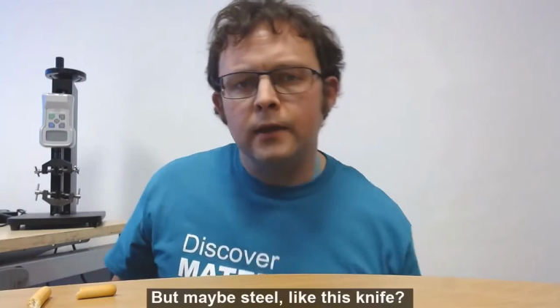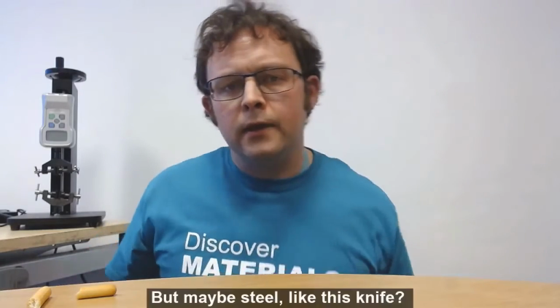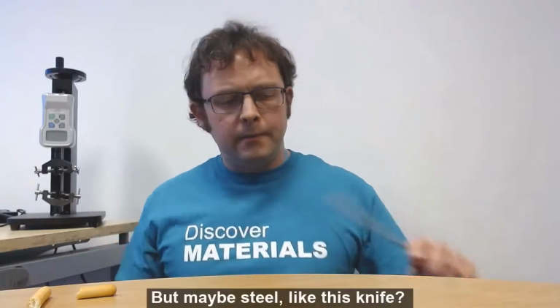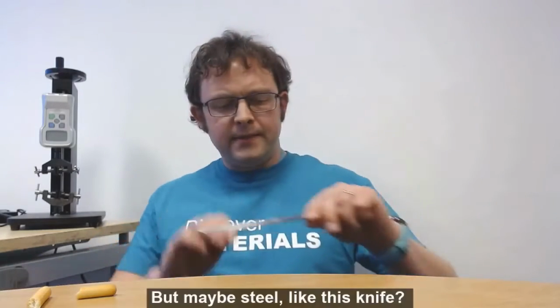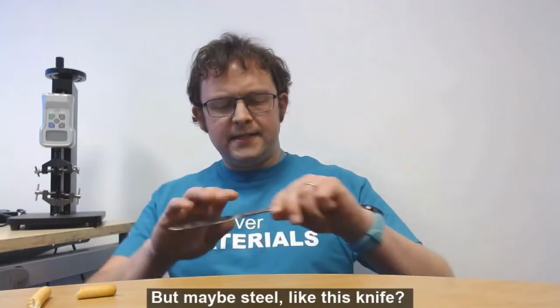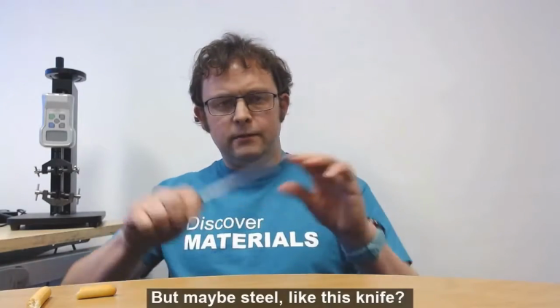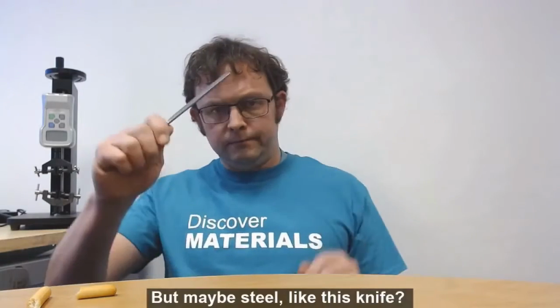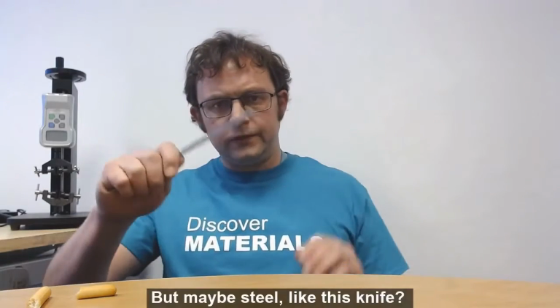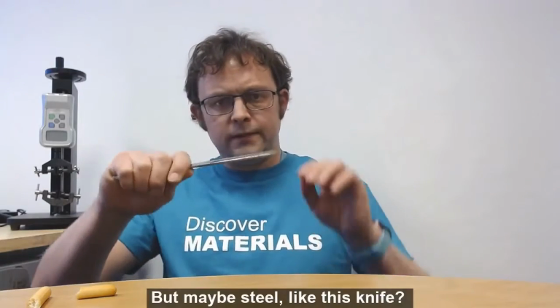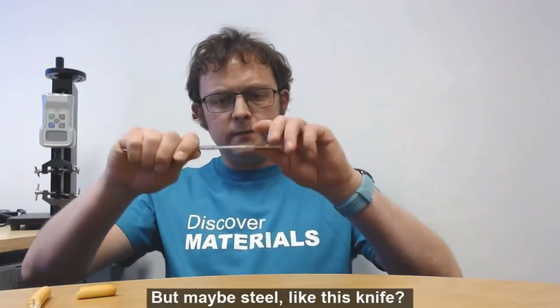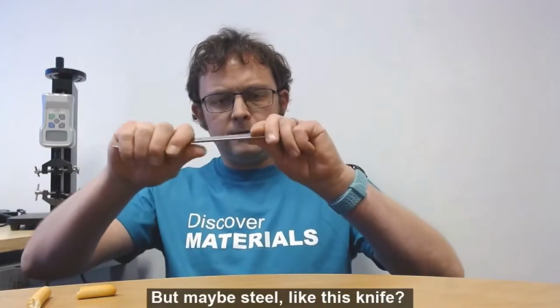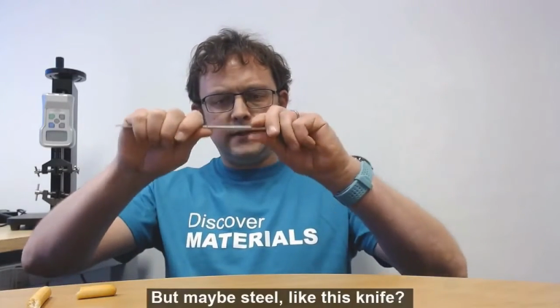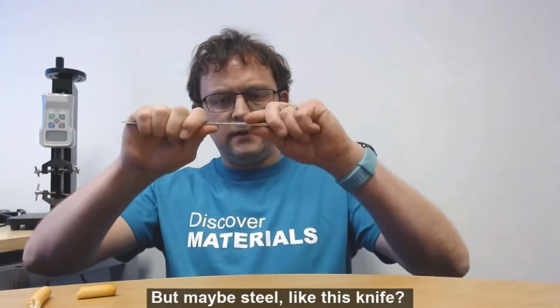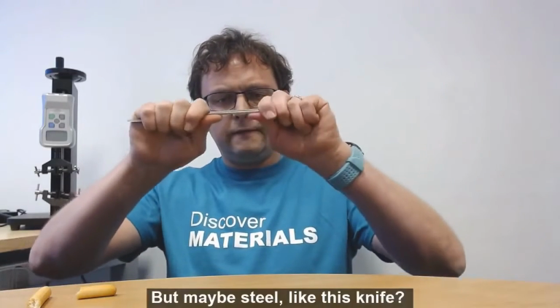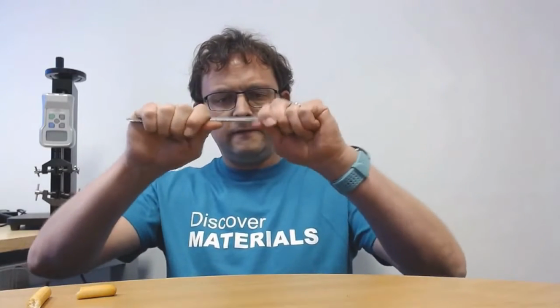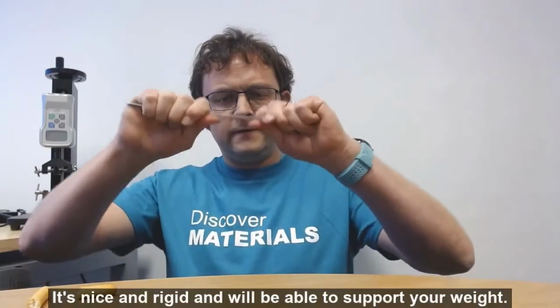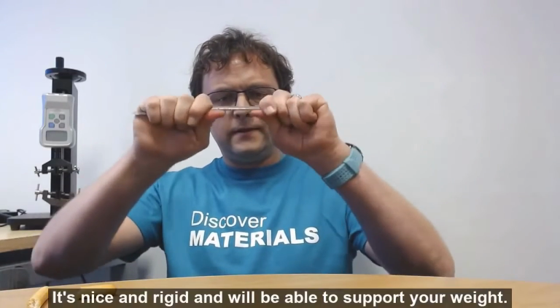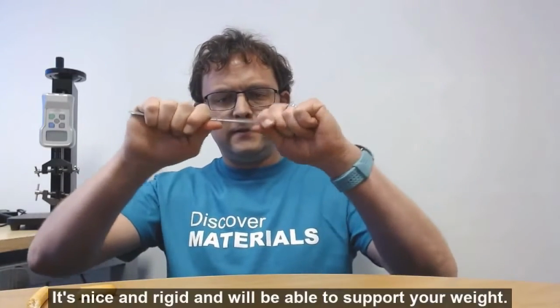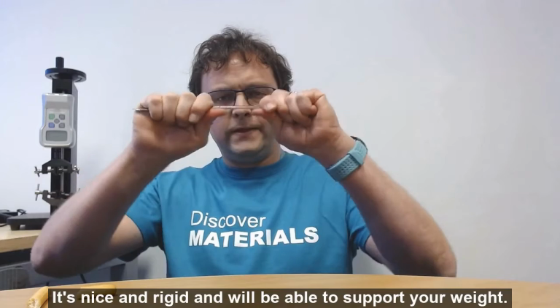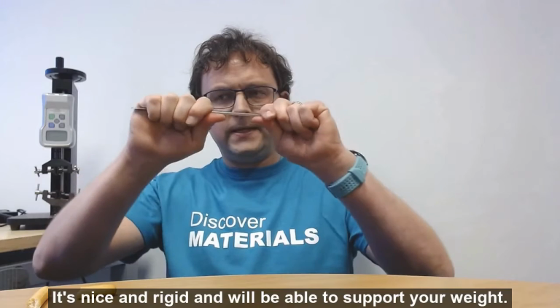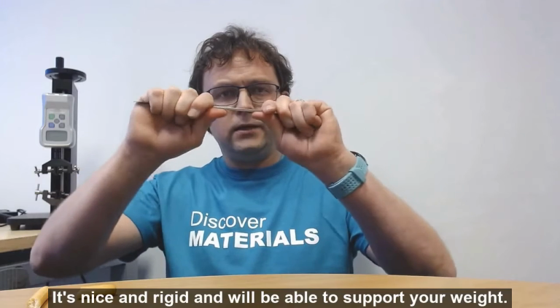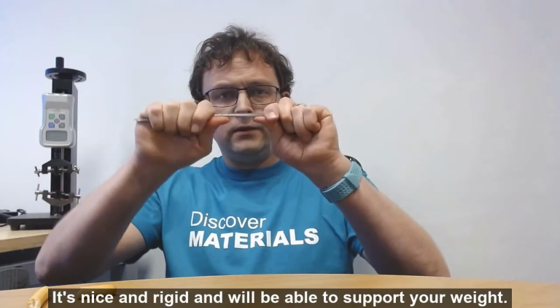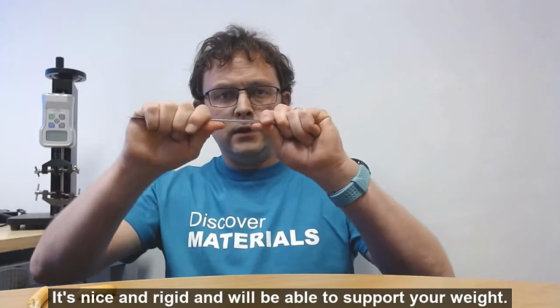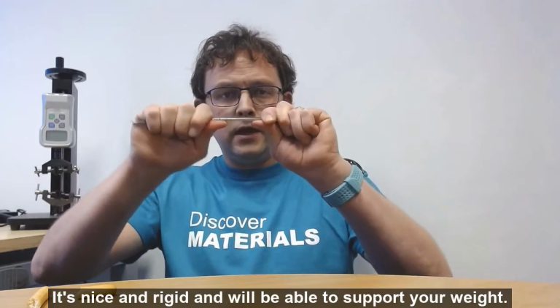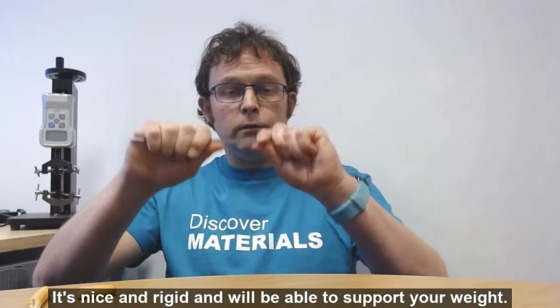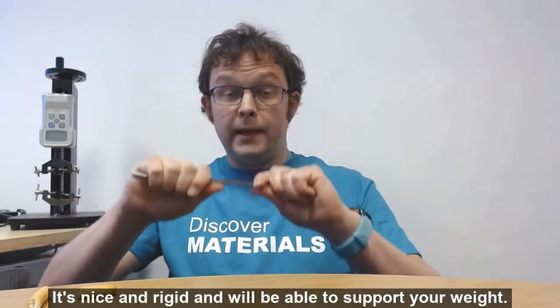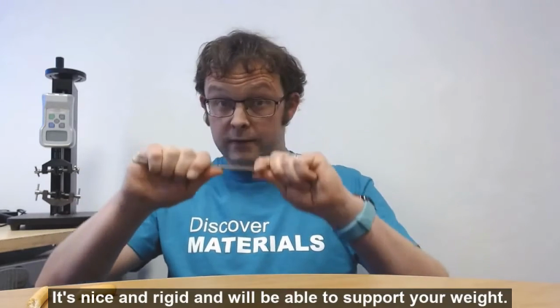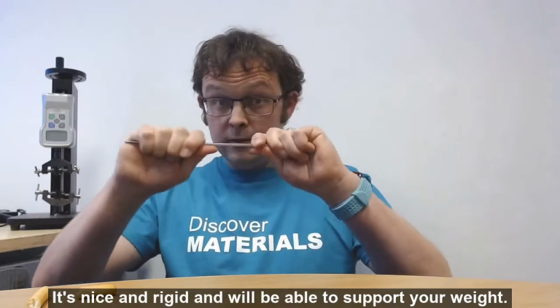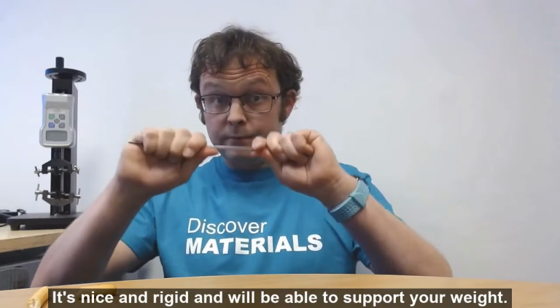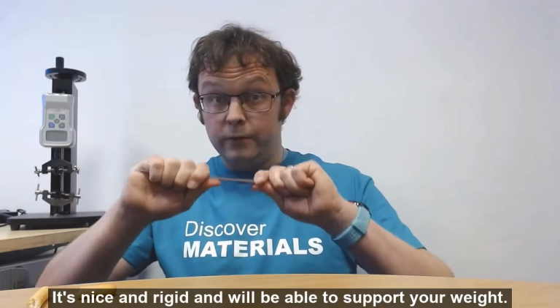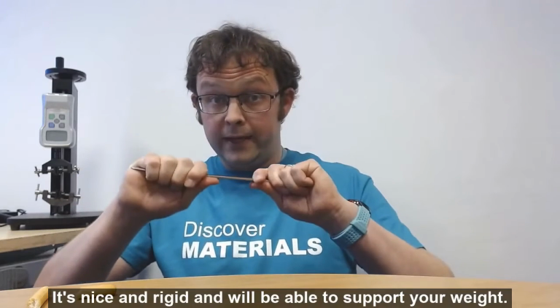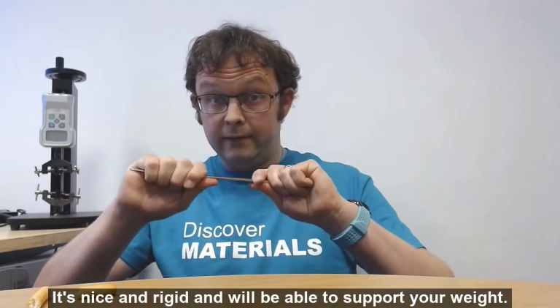But maybe steel, like this knife — it's nice and rigid and it'll be able to support your weight.